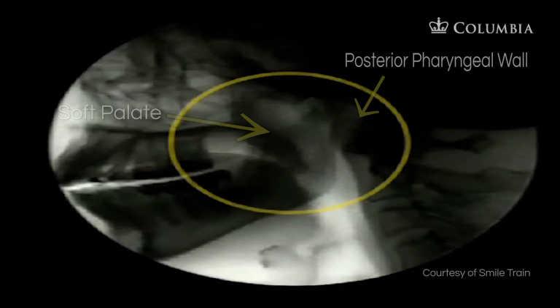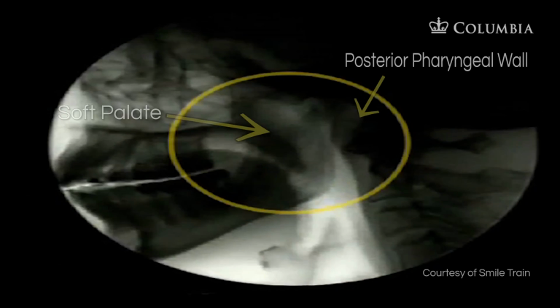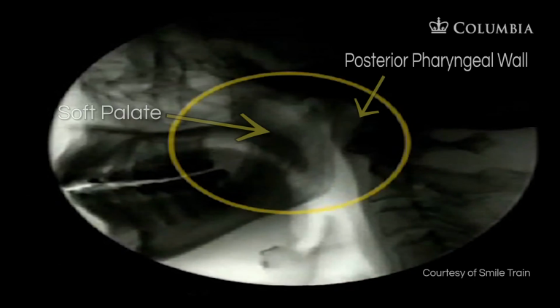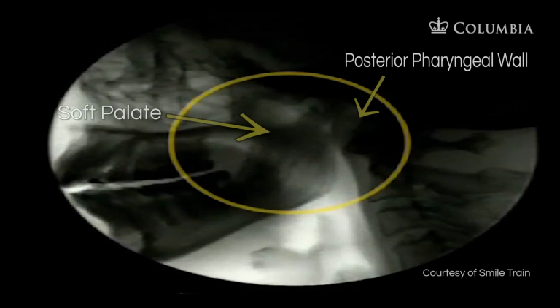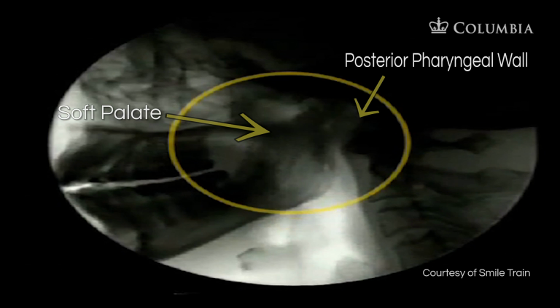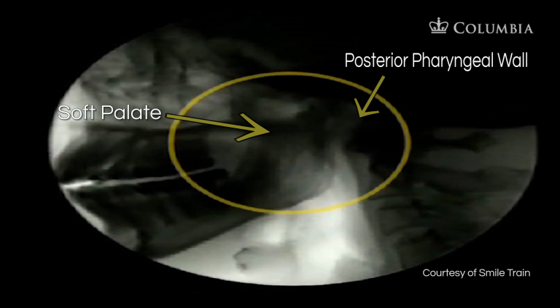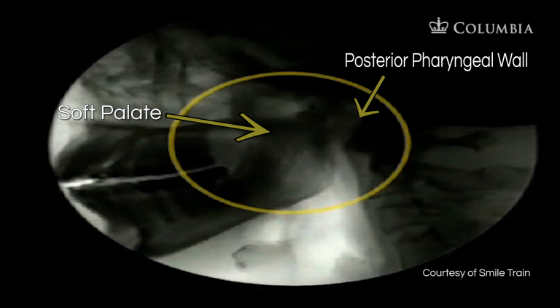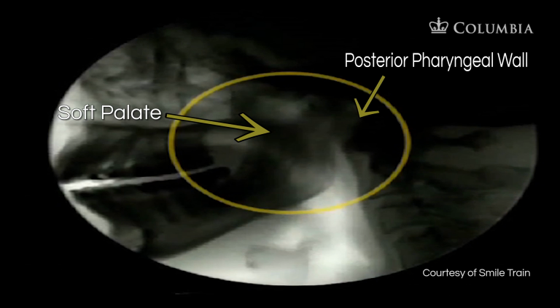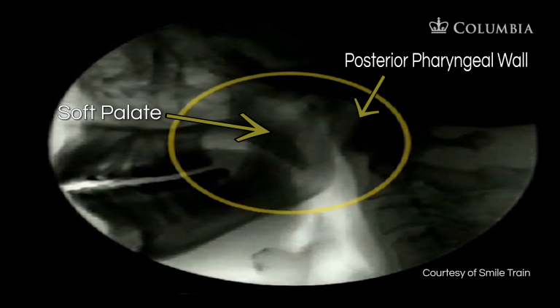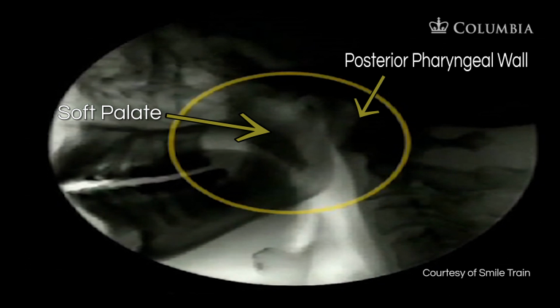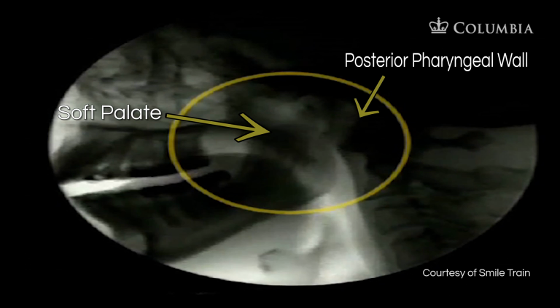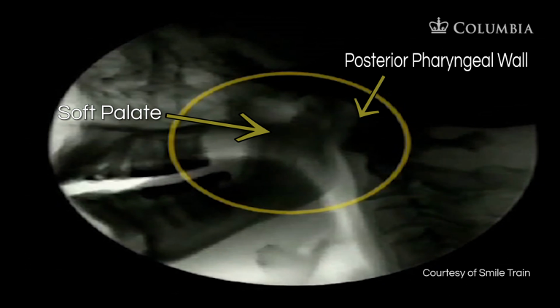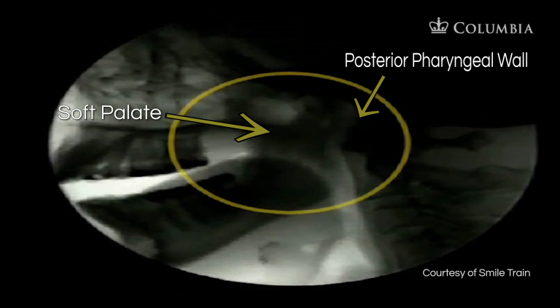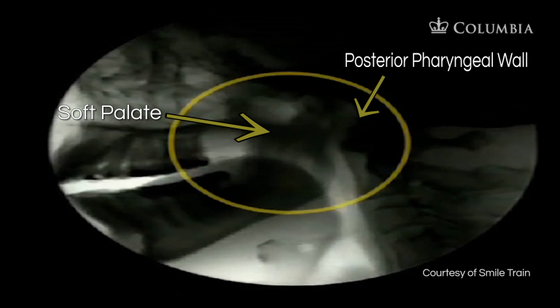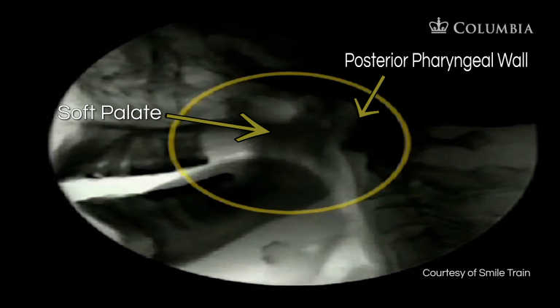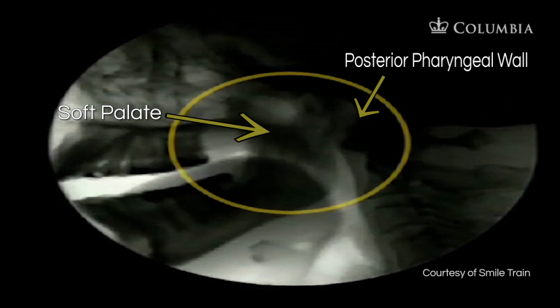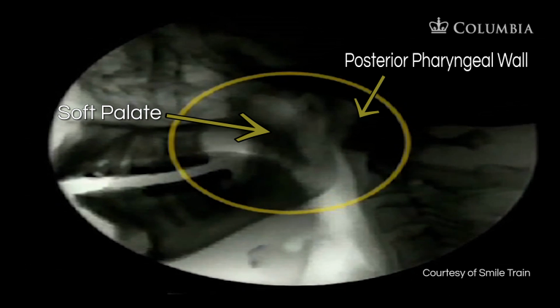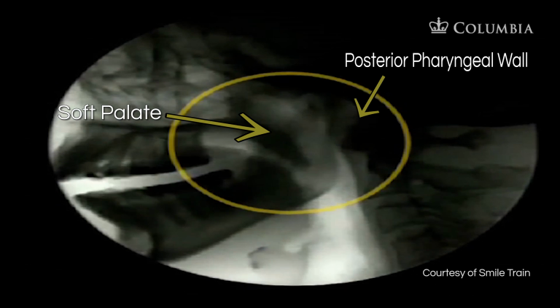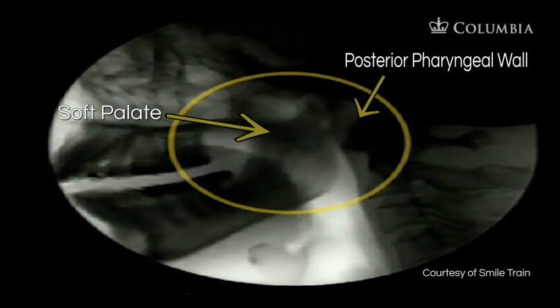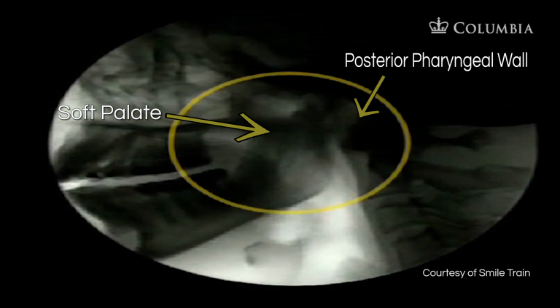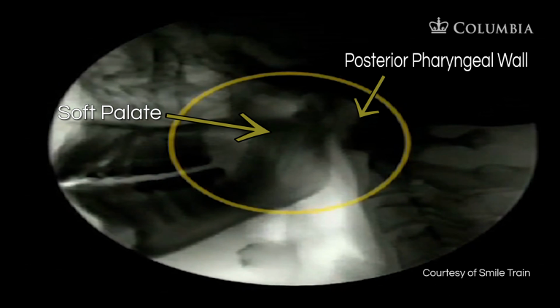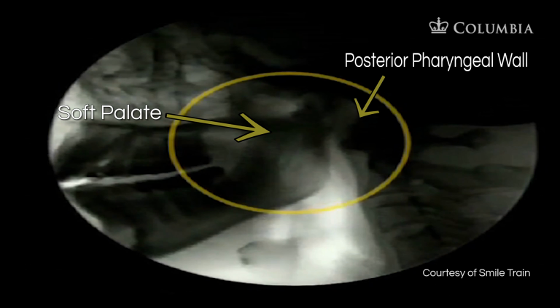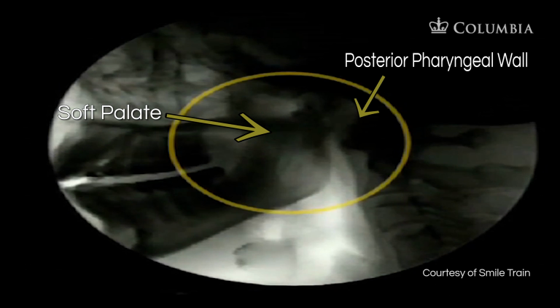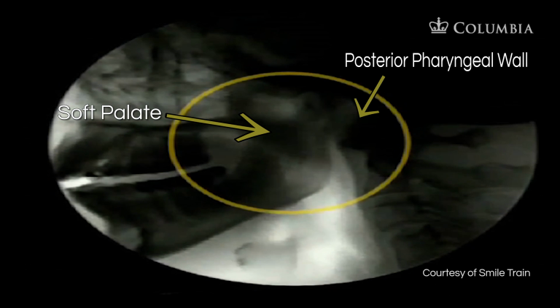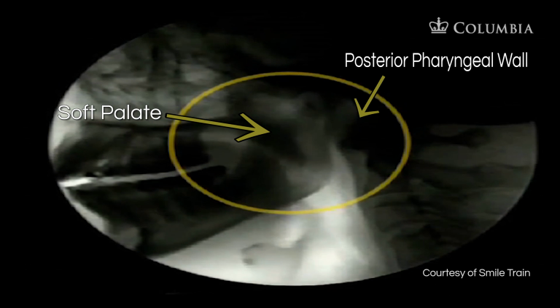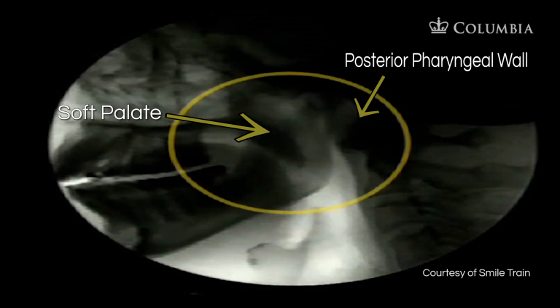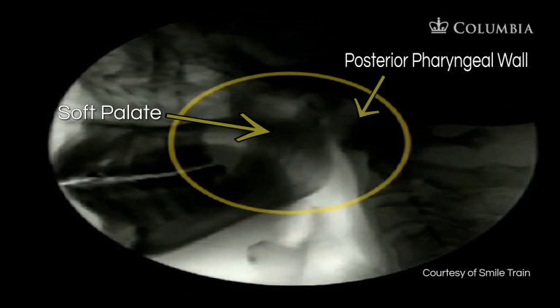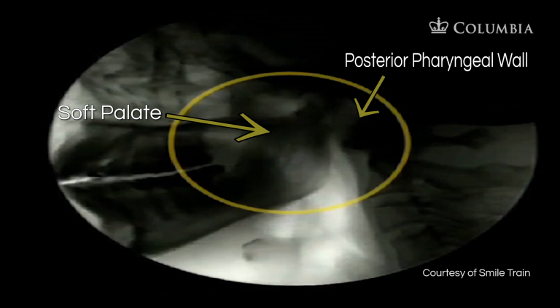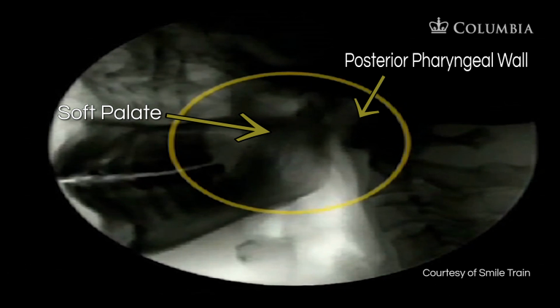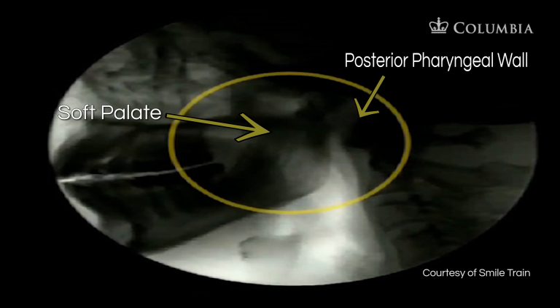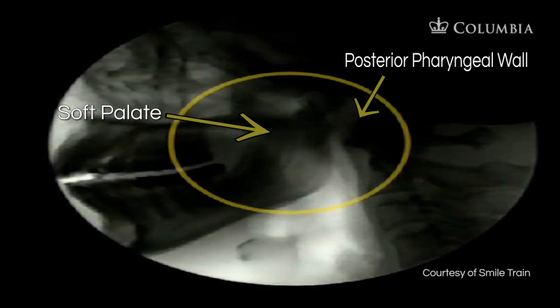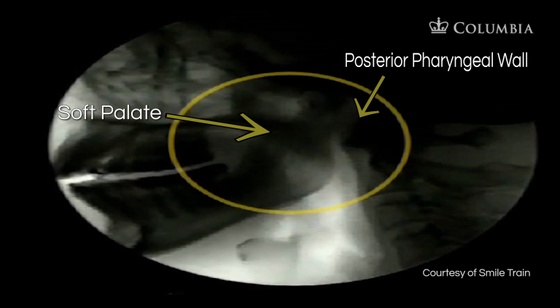Here is a nasal endoscopy of the same thing. You can see the velar lift during speech.